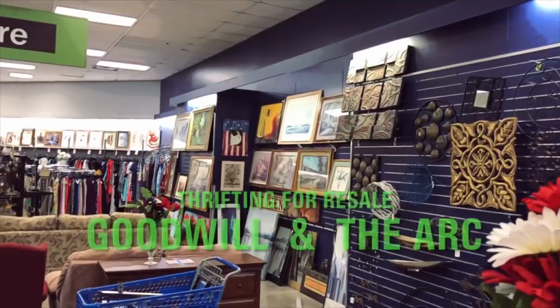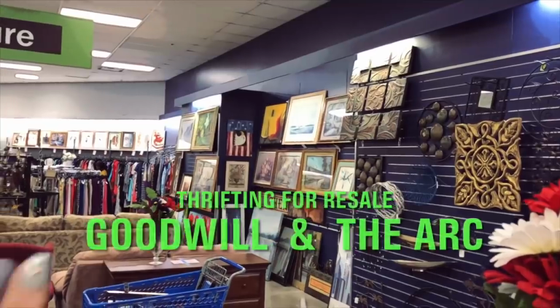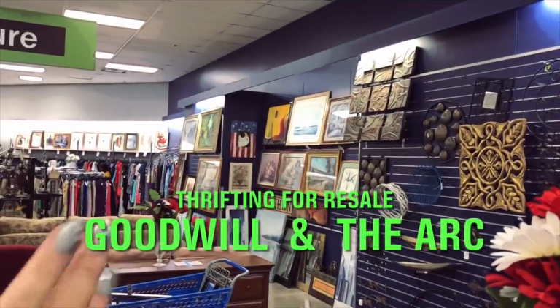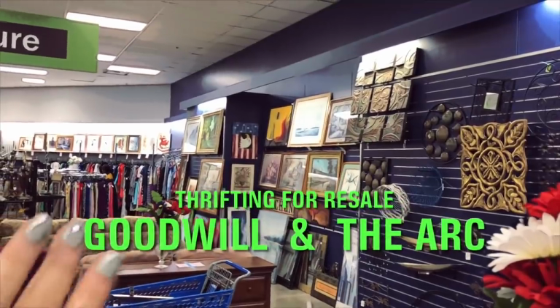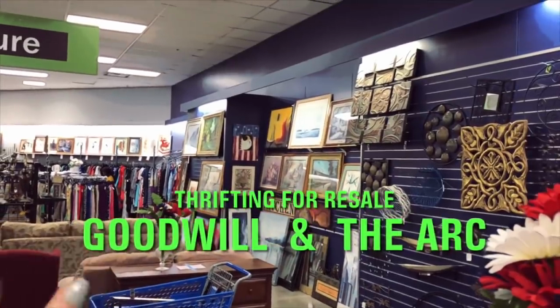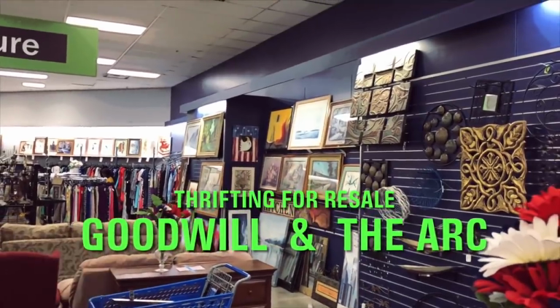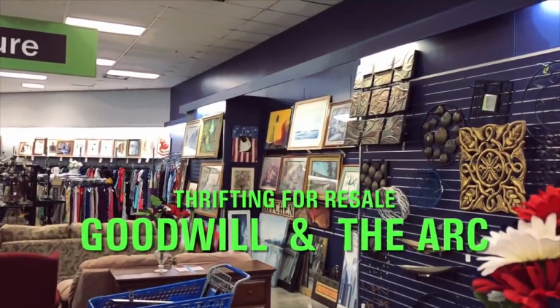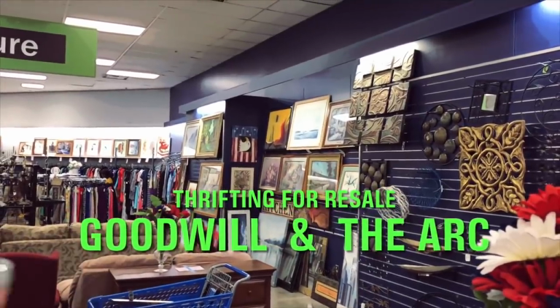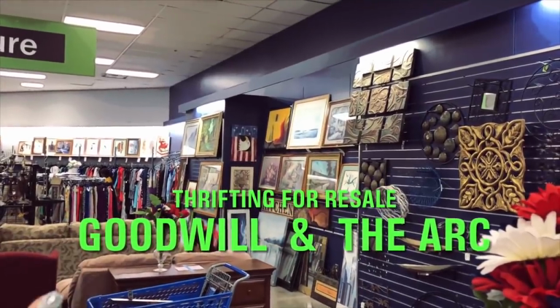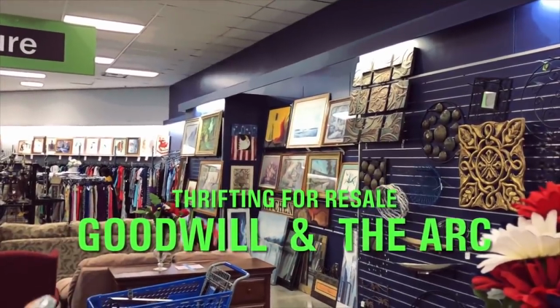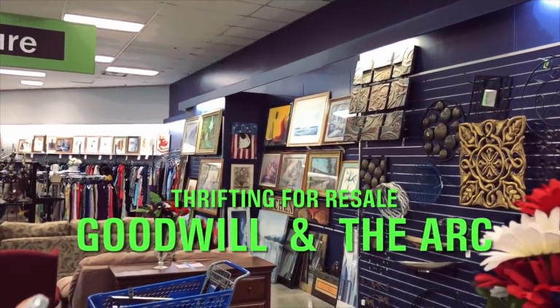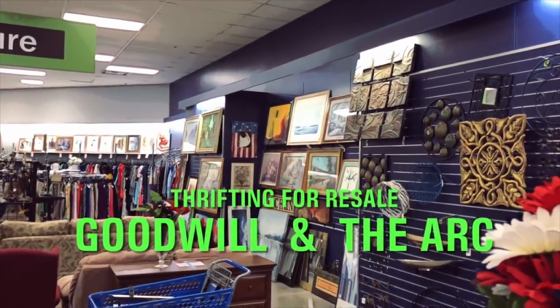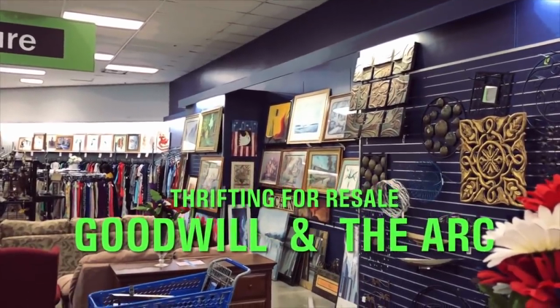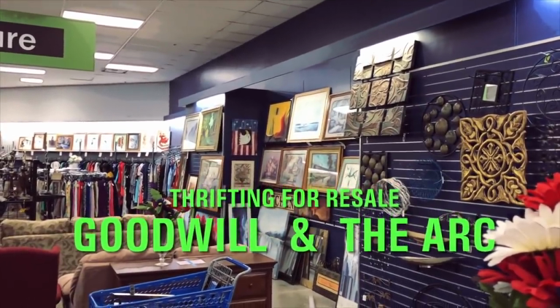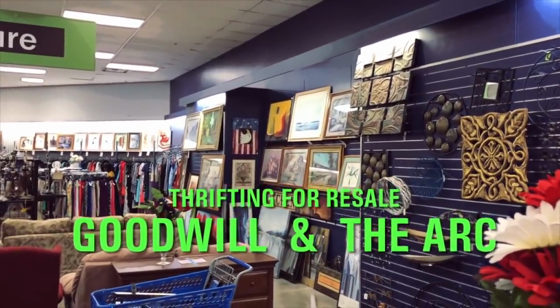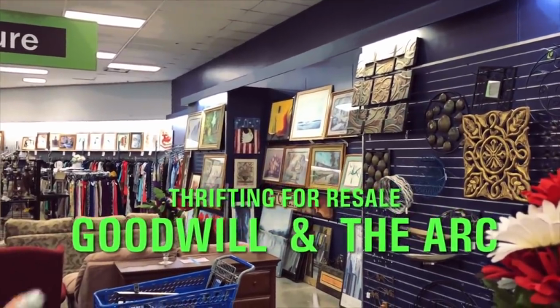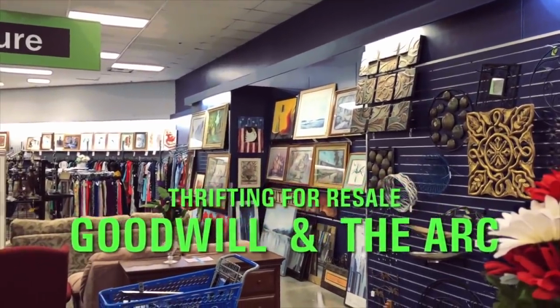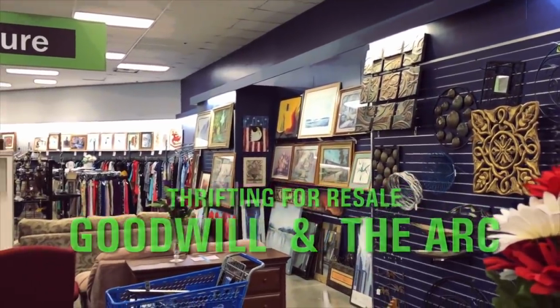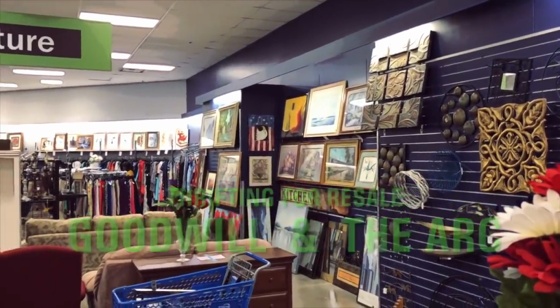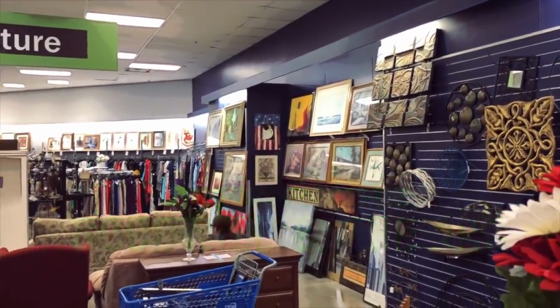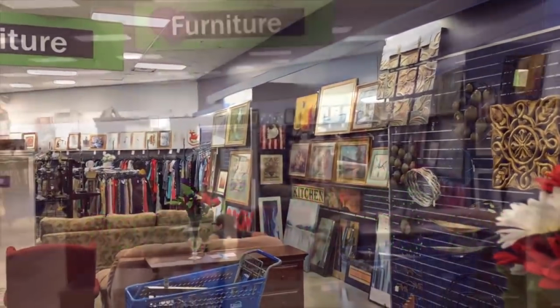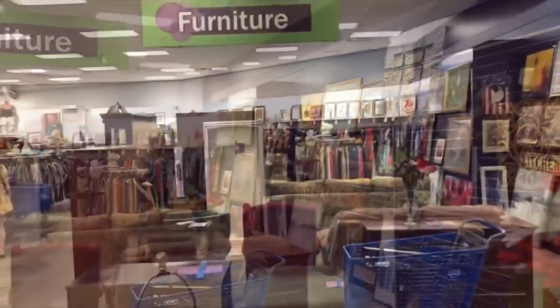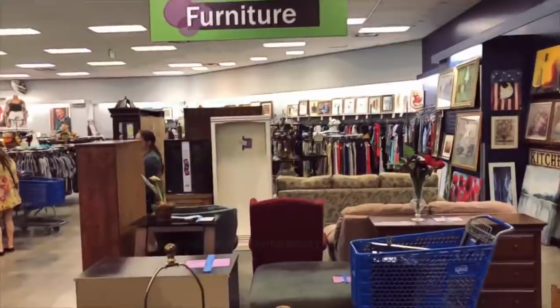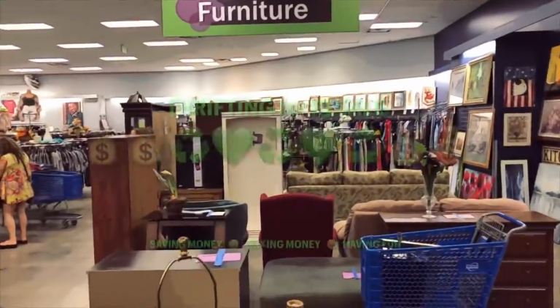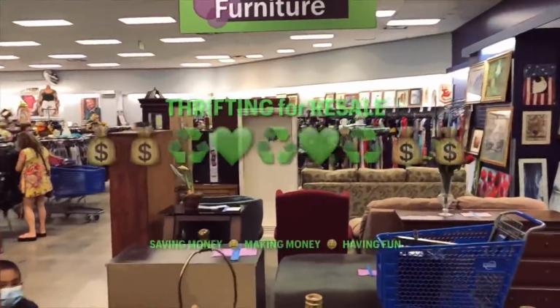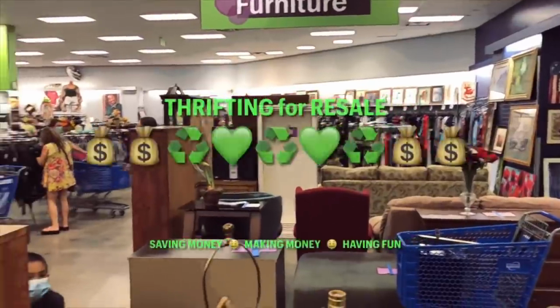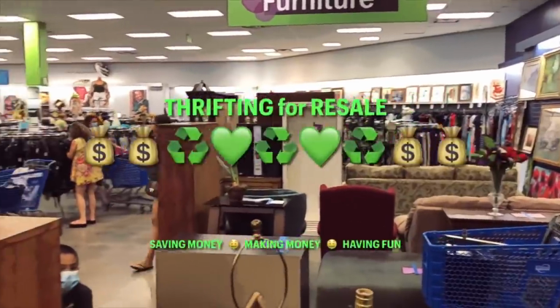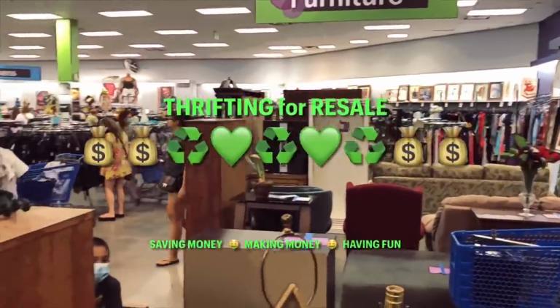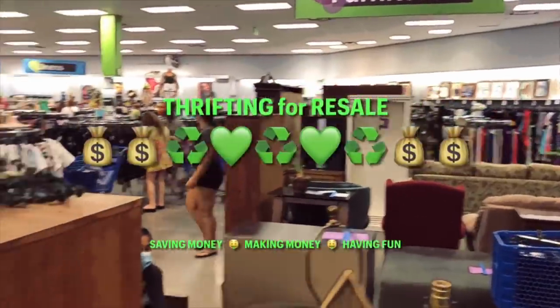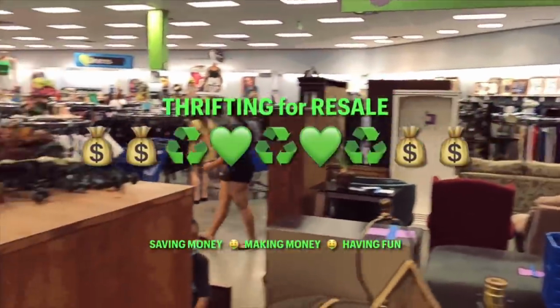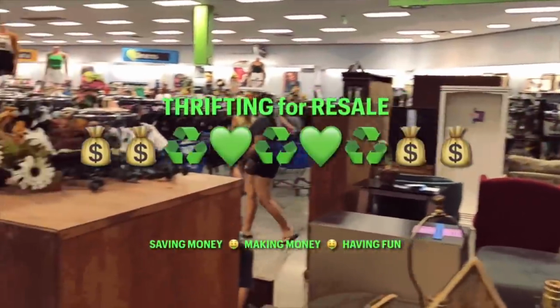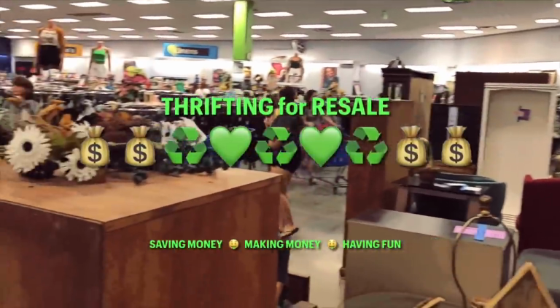Hi, it's Yvonne. I'm at the Goodwill by my house. I haven't been to this one for a while. I do want to introduce you to somebody.